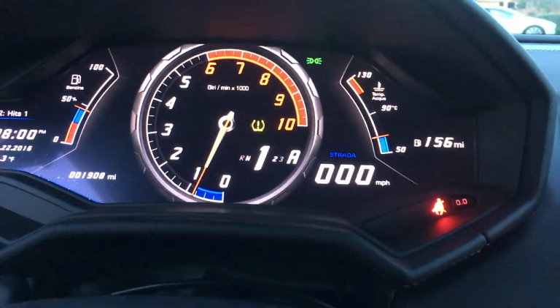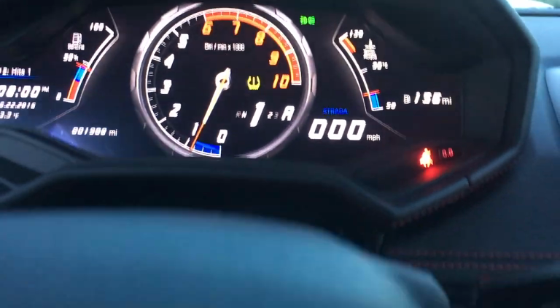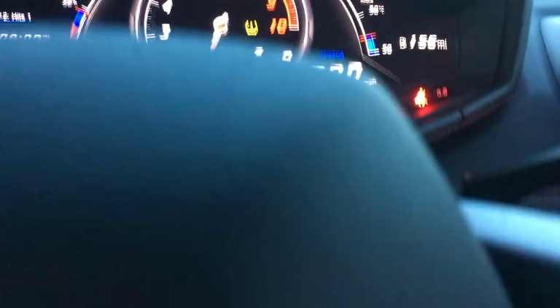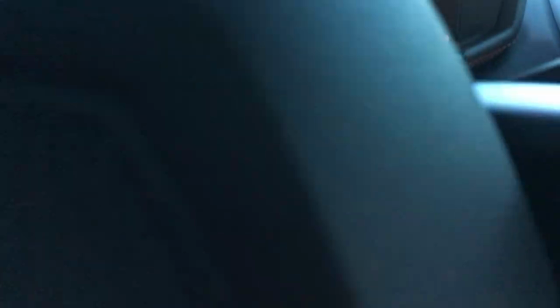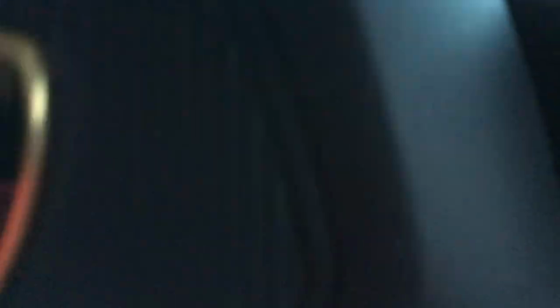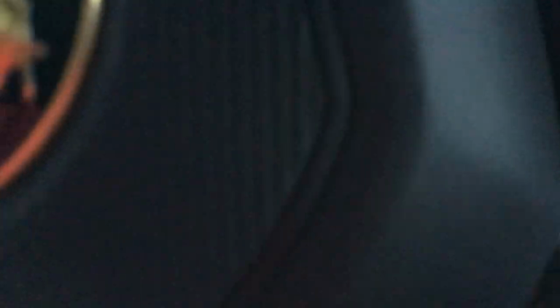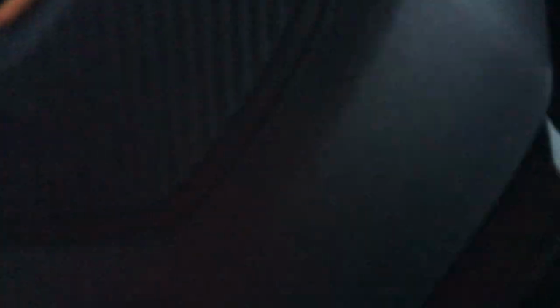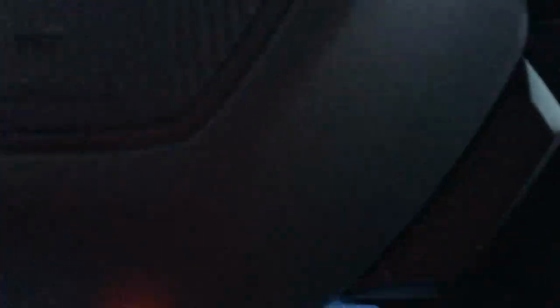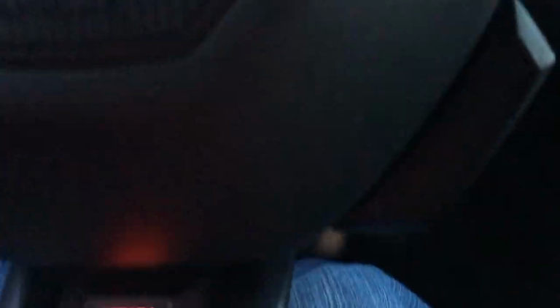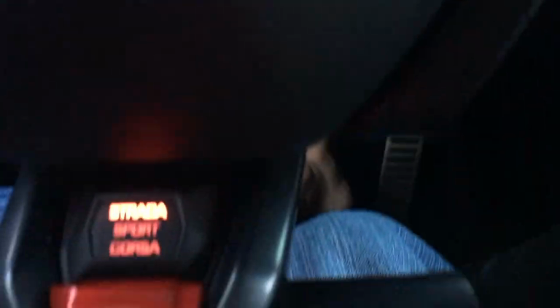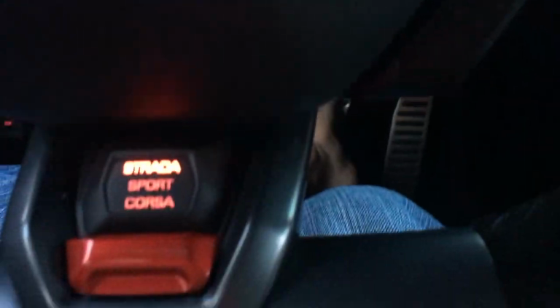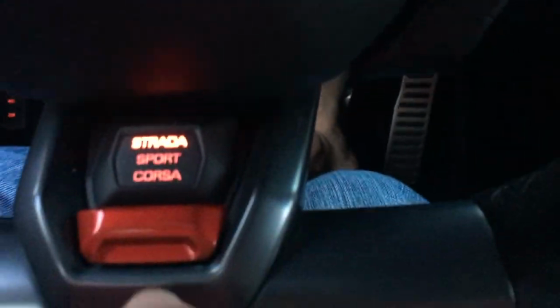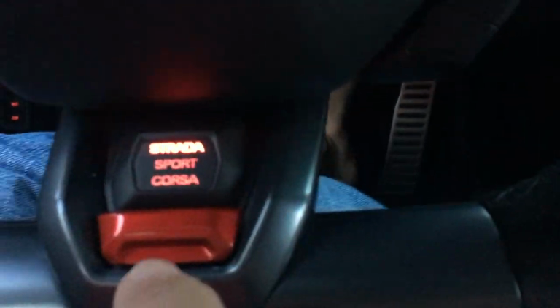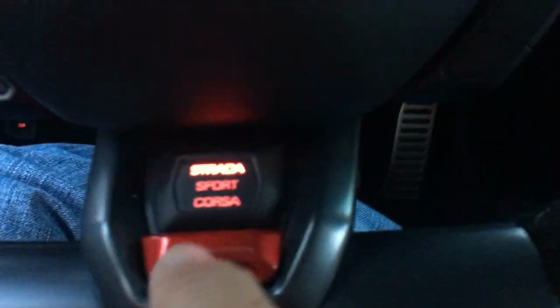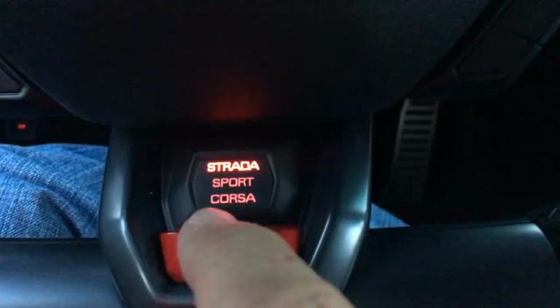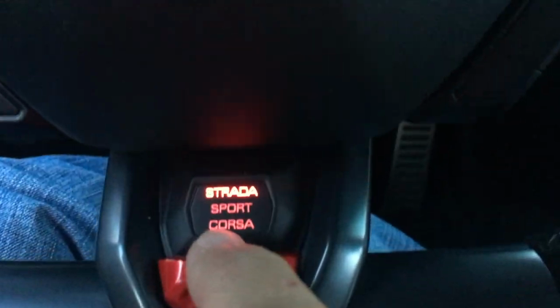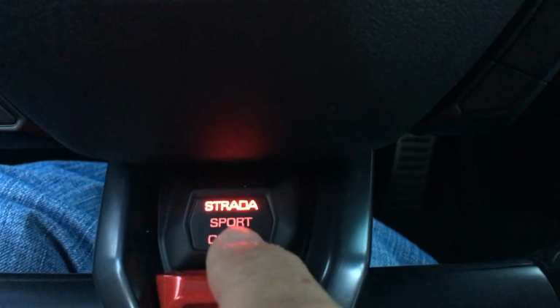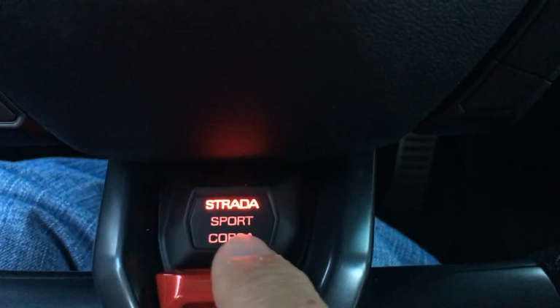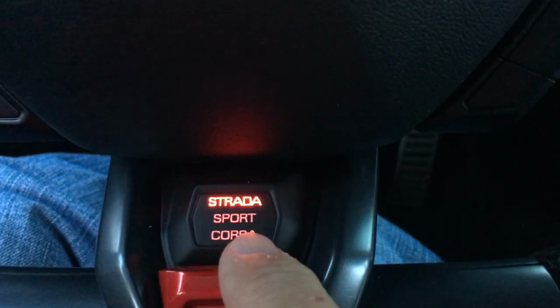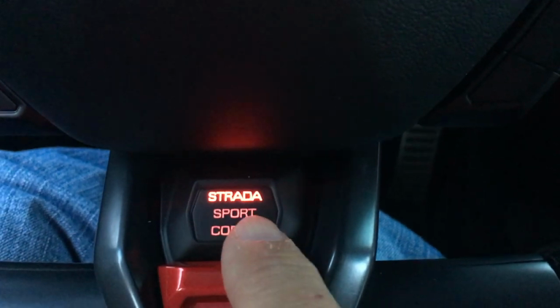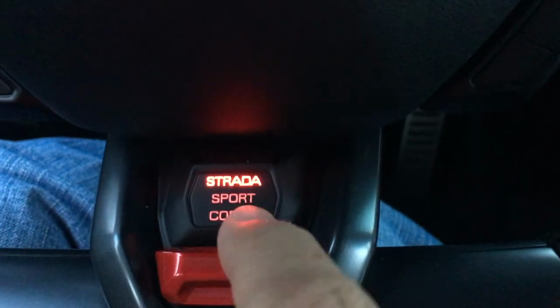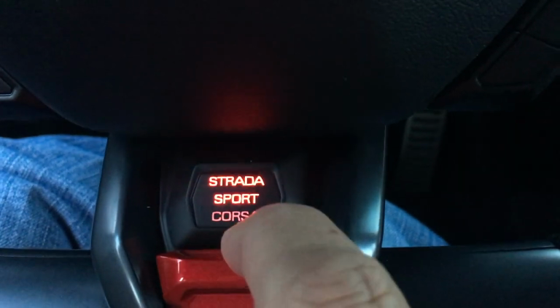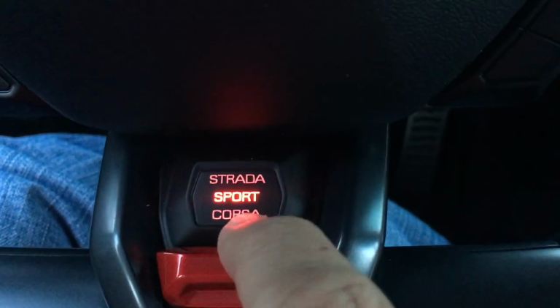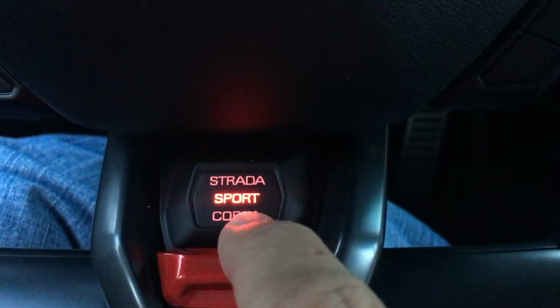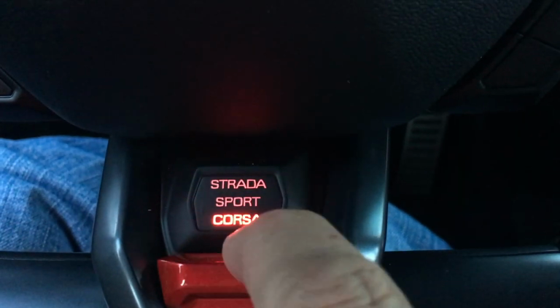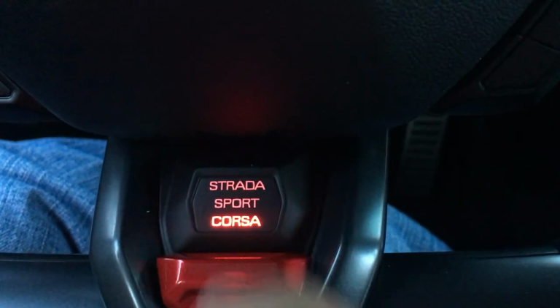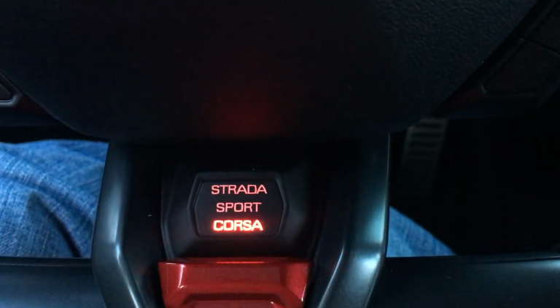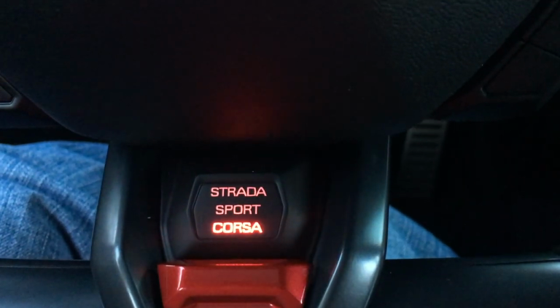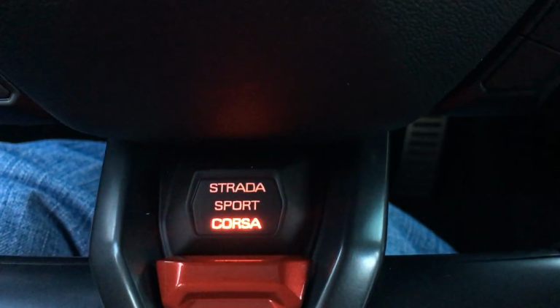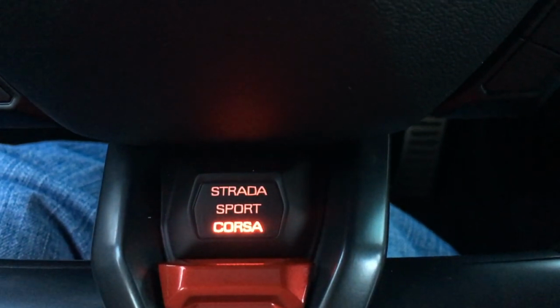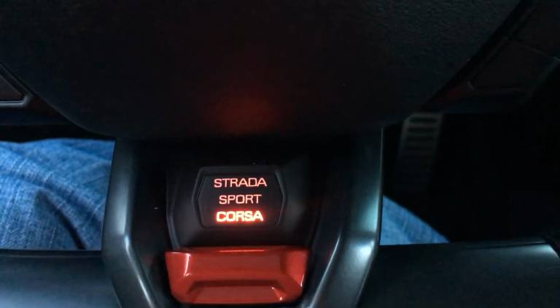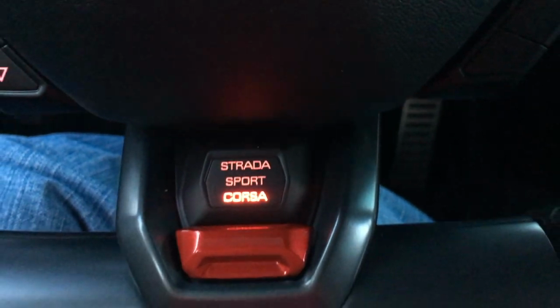Next step is to put the car into Corsa mode, and that's done with this button here on the steering wheel. Just click down twice — that puts you in Corsa.